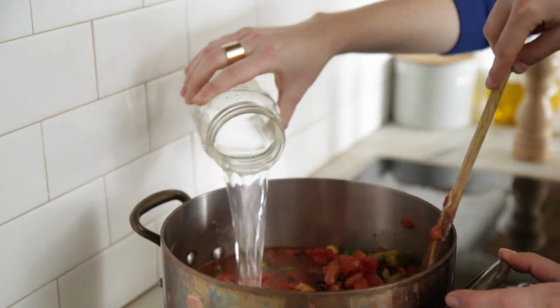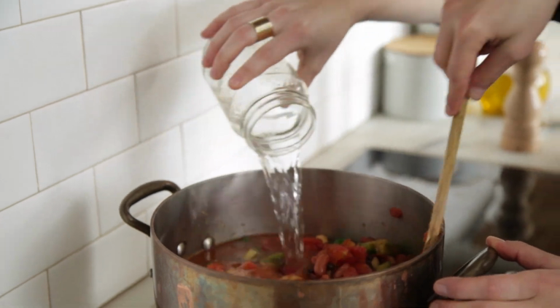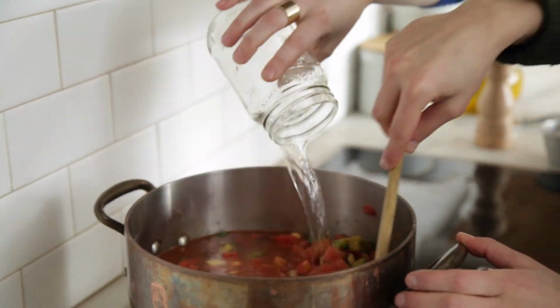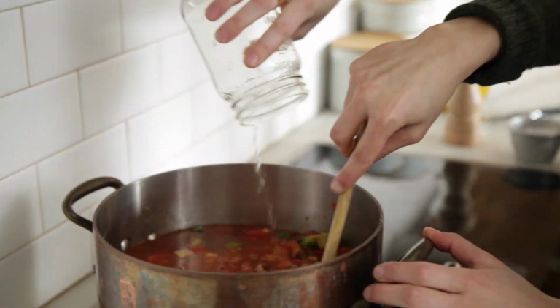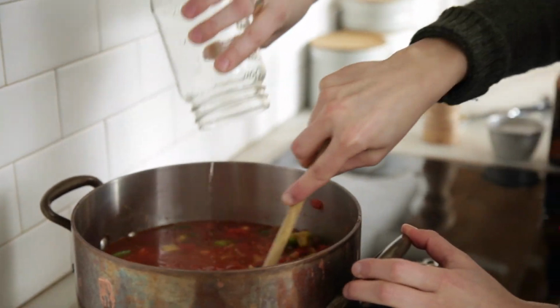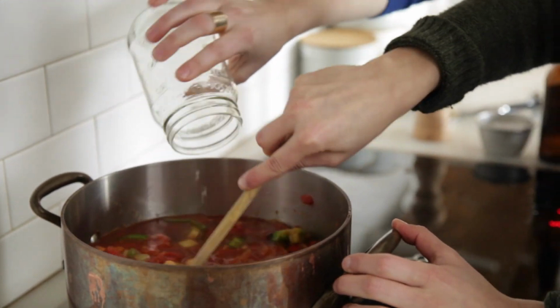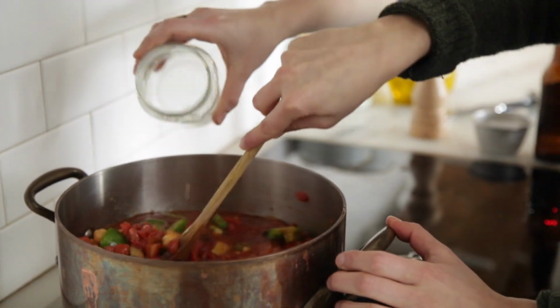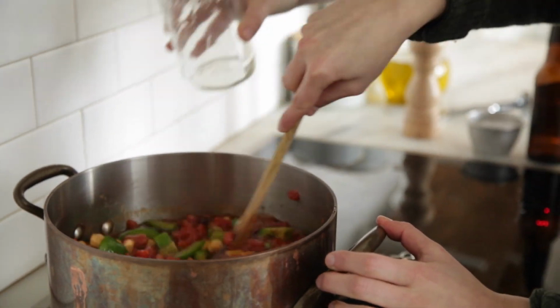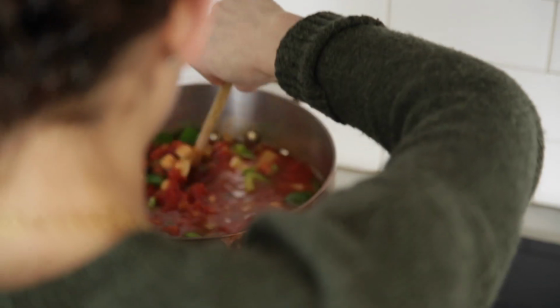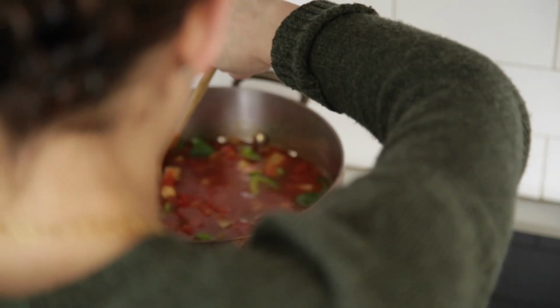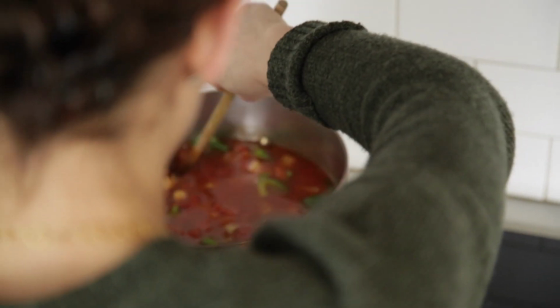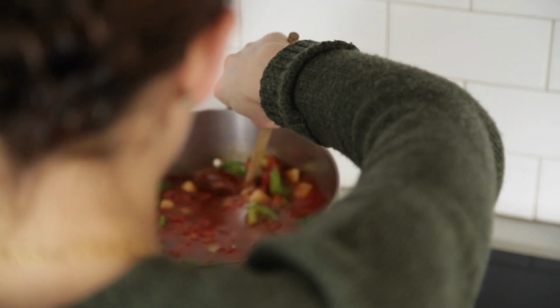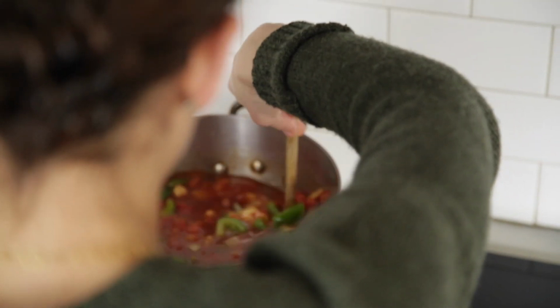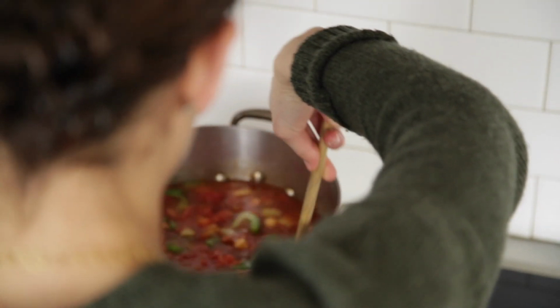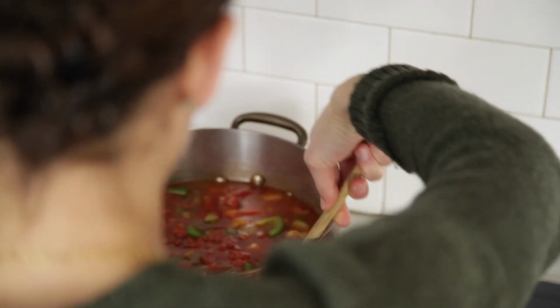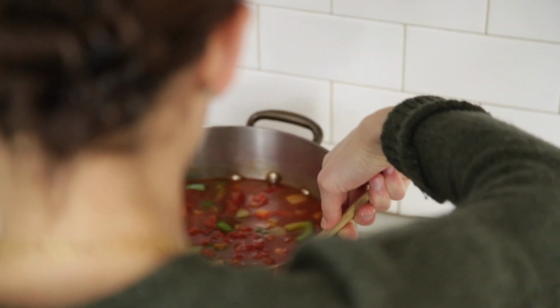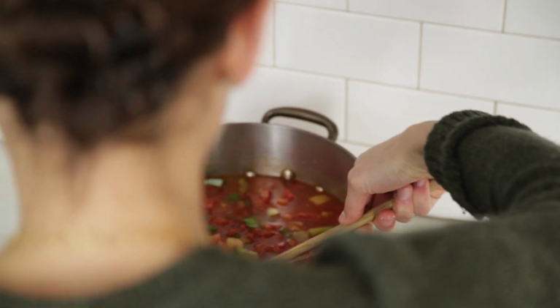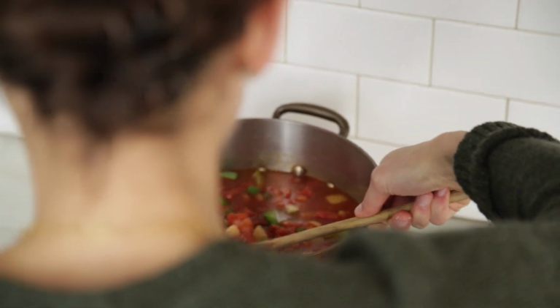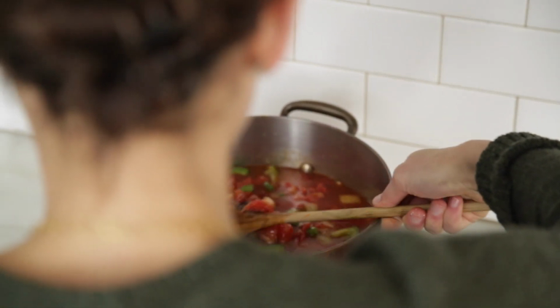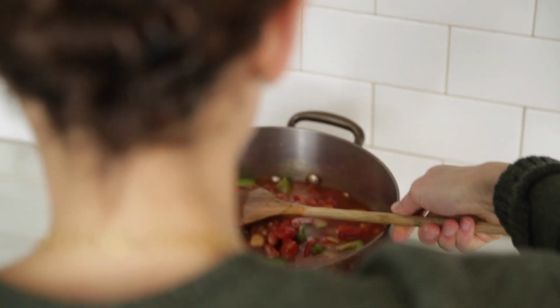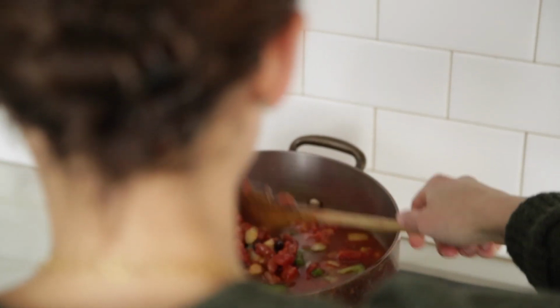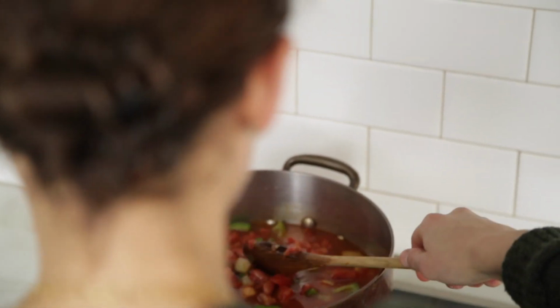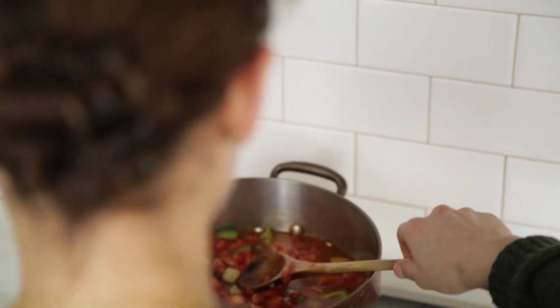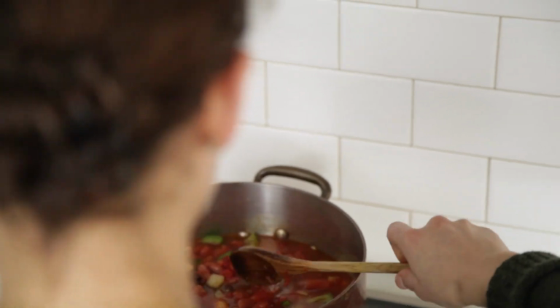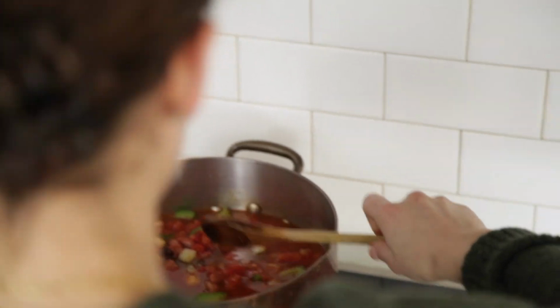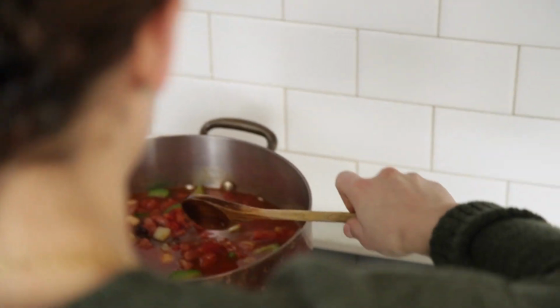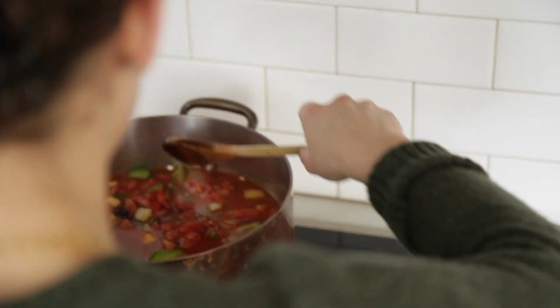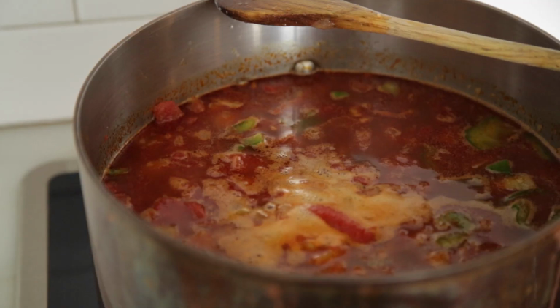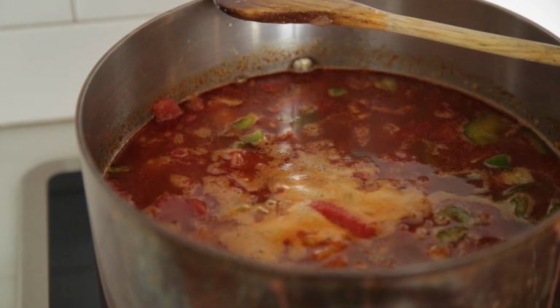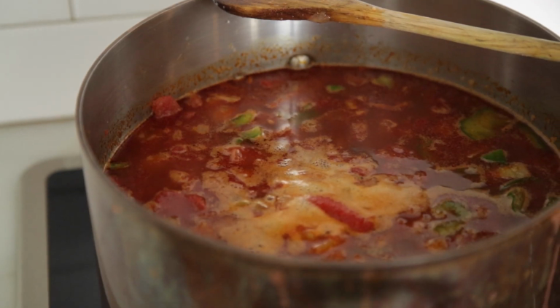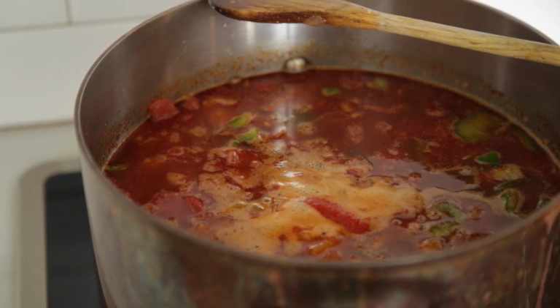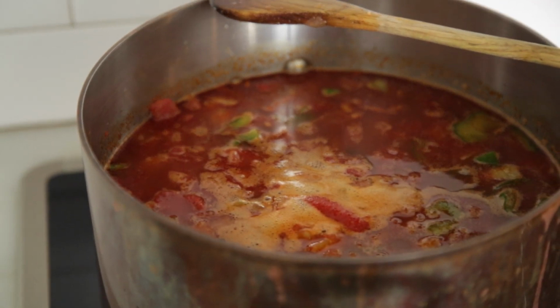Now we're just going to bring it to a simmer and let it cook for about 20 minutes until it's thickened the way we want it. Obviously some people like thicker chili.